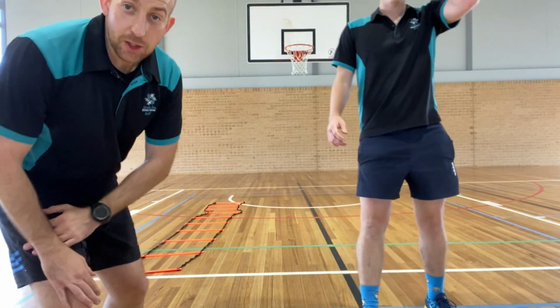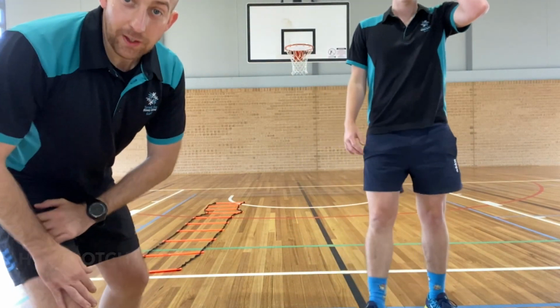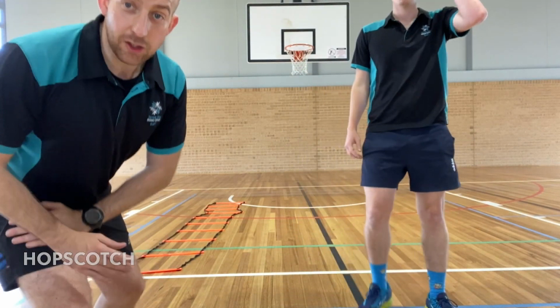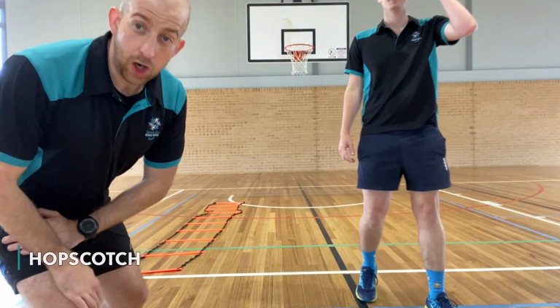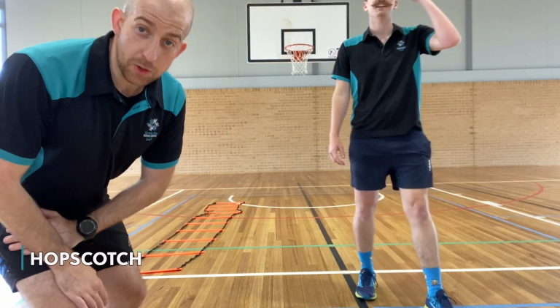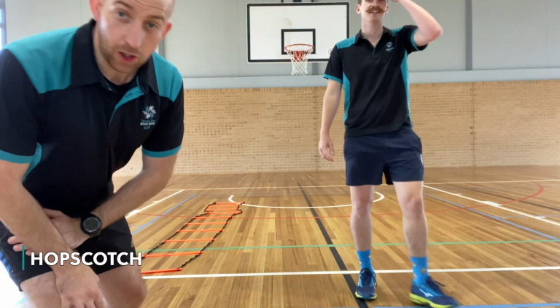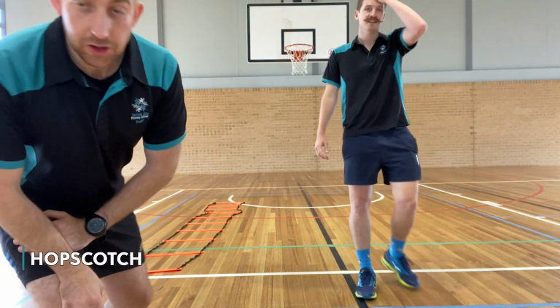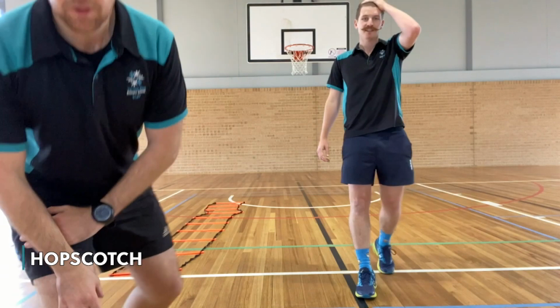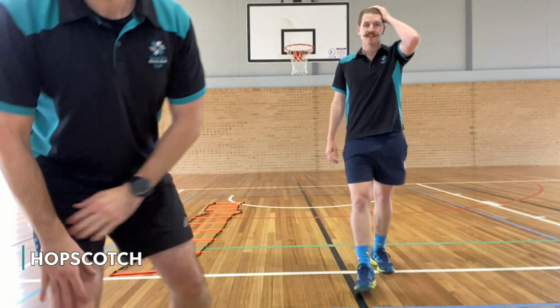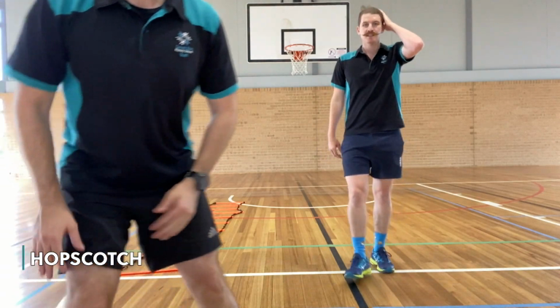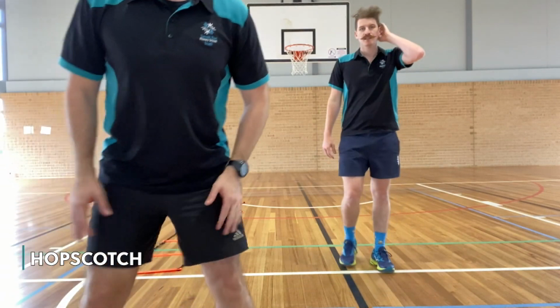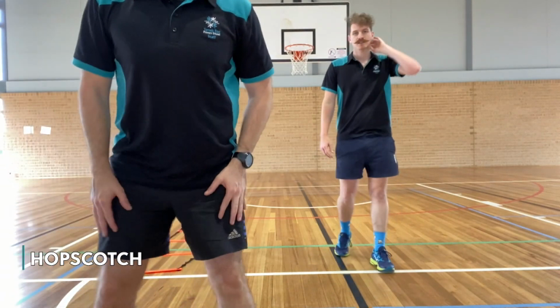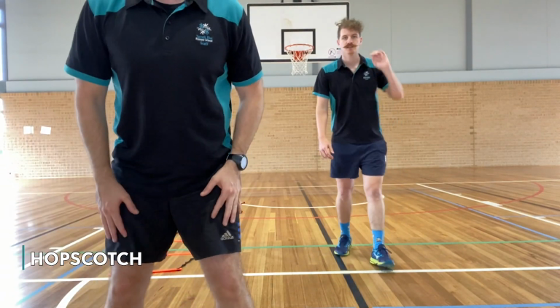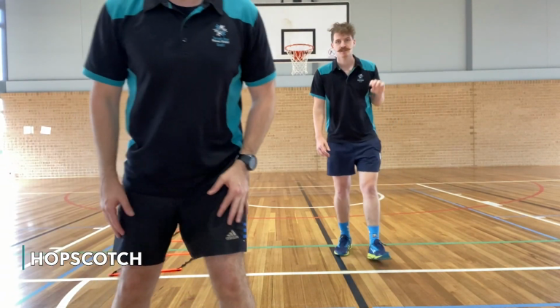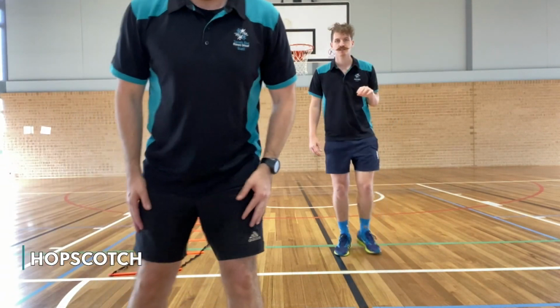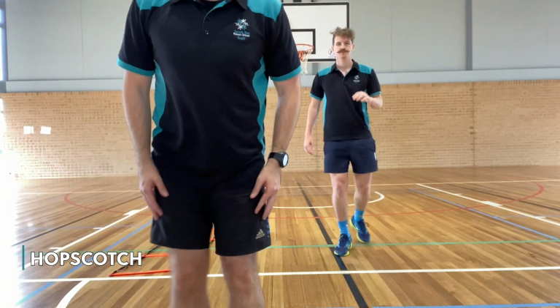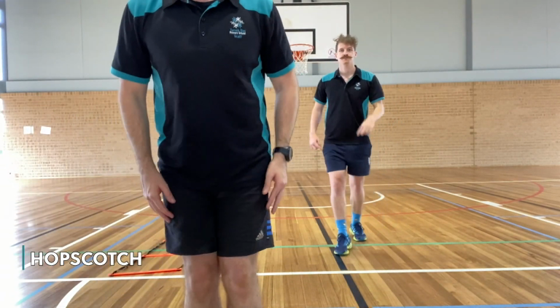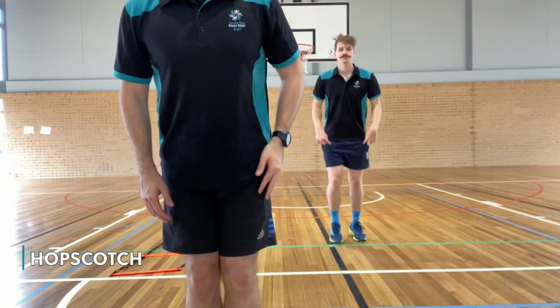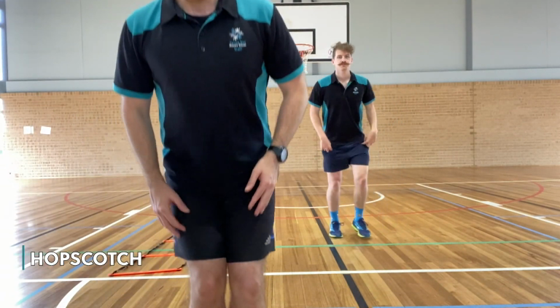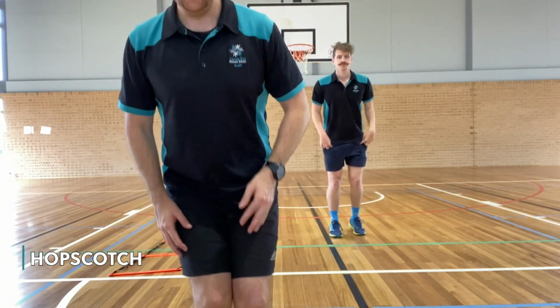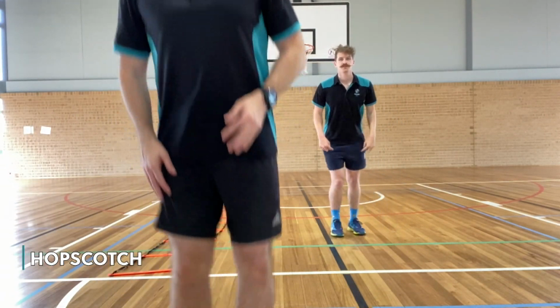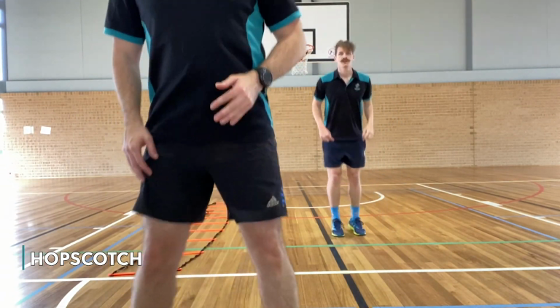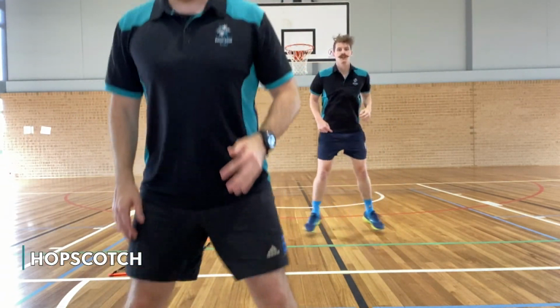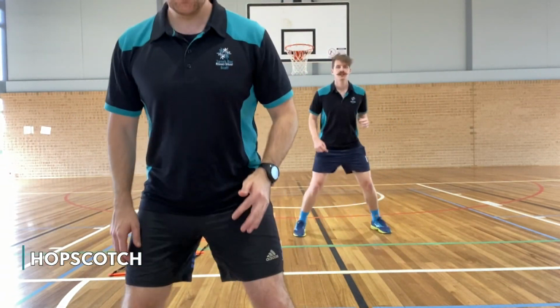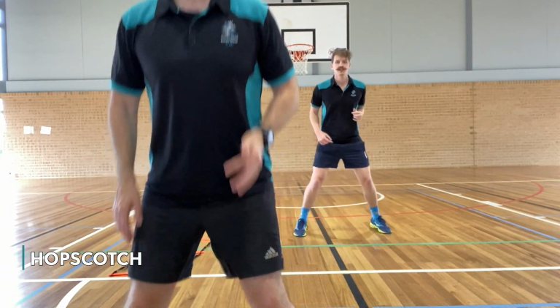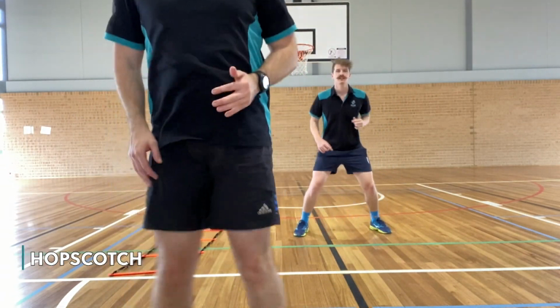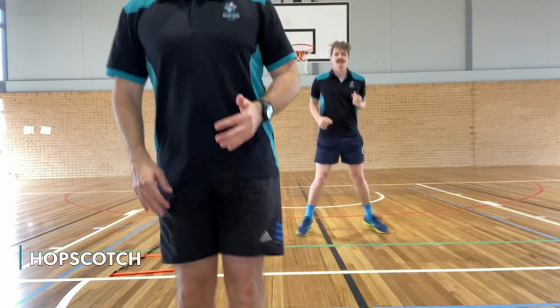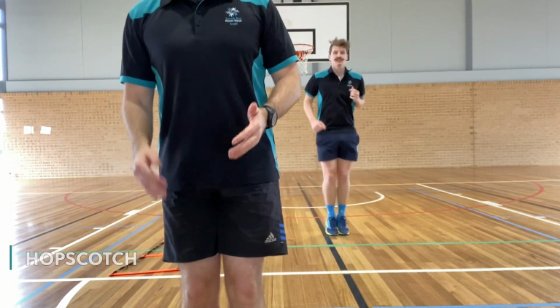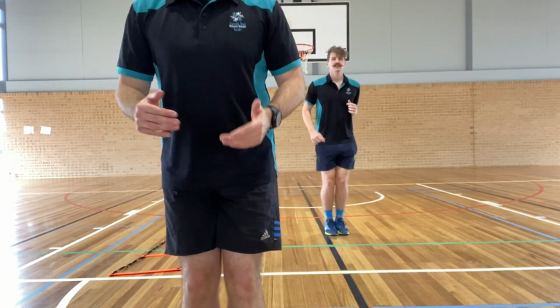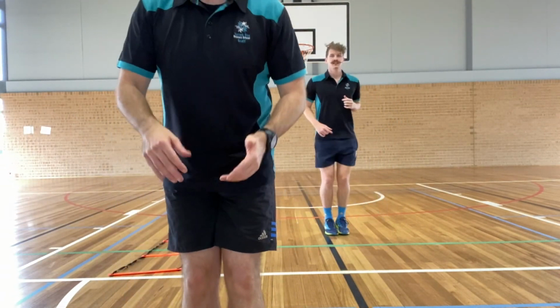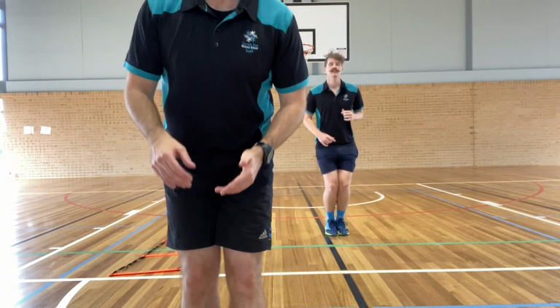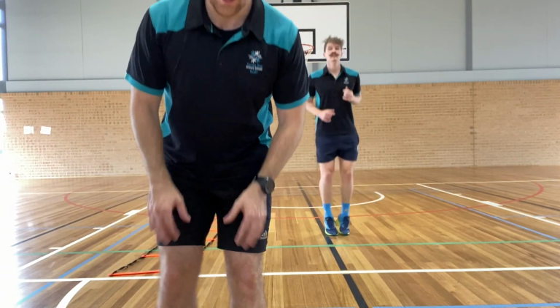Now the next one is hopscotch. We start with our feet together and then go out, and then into the square.